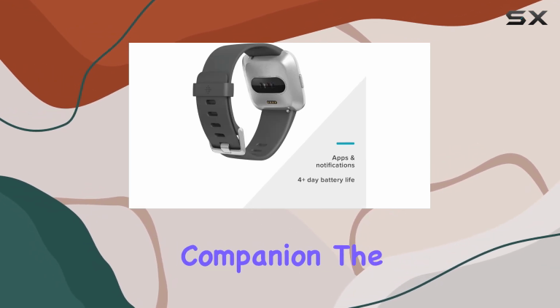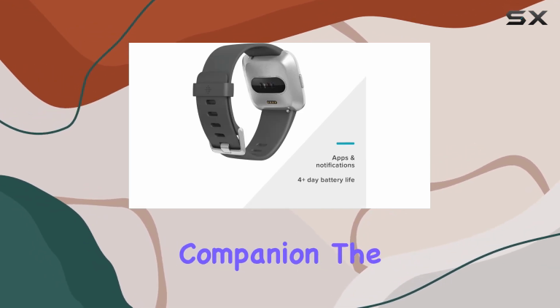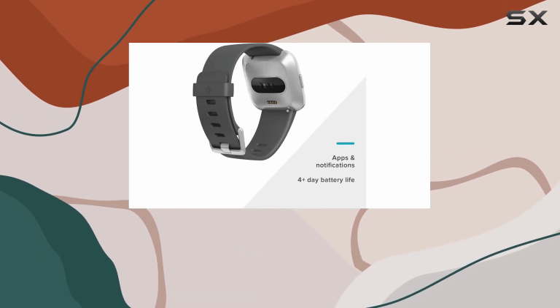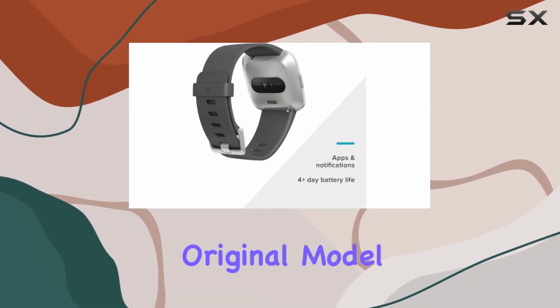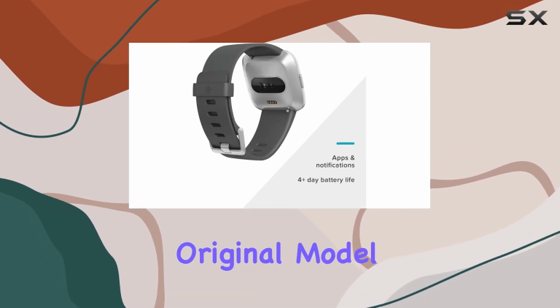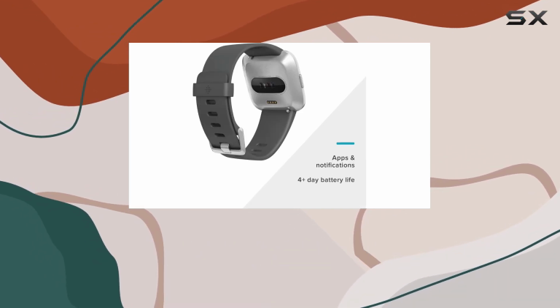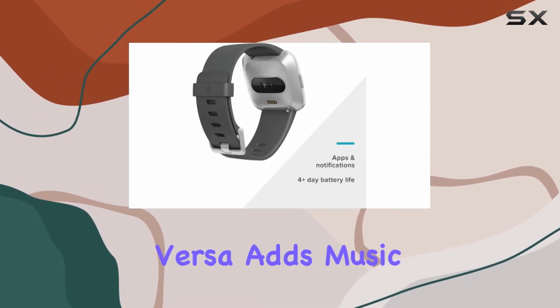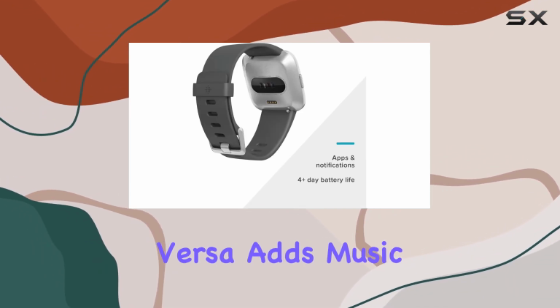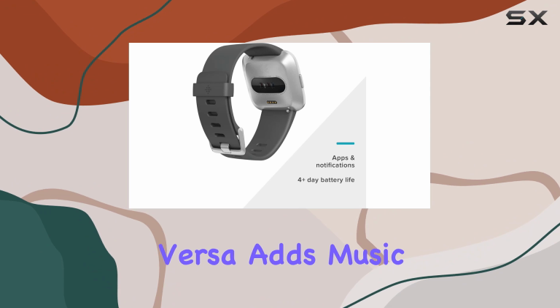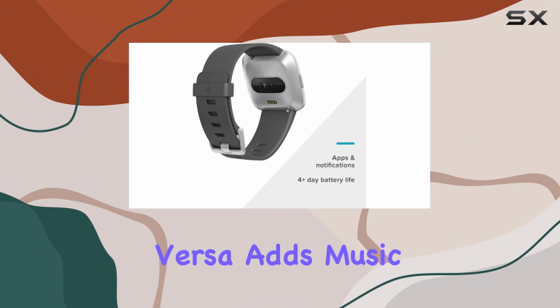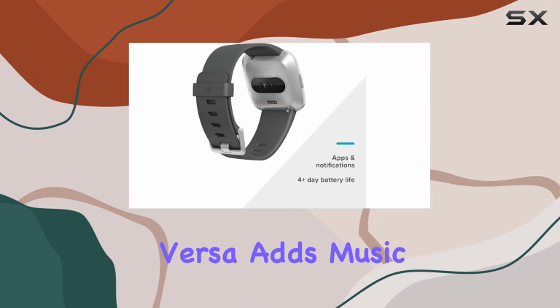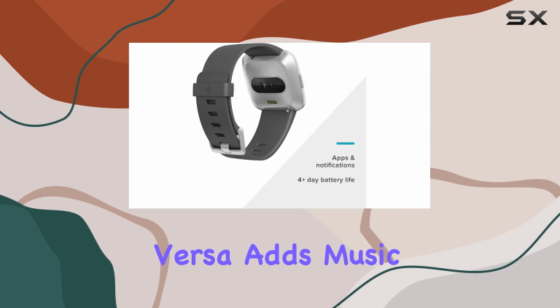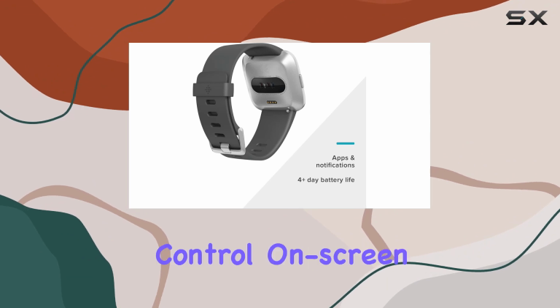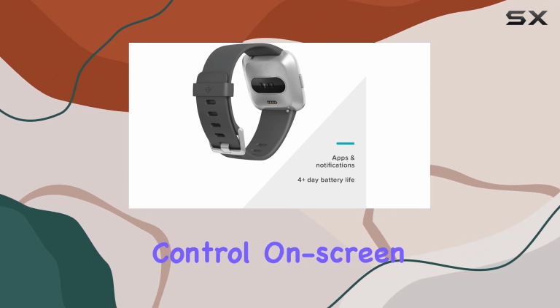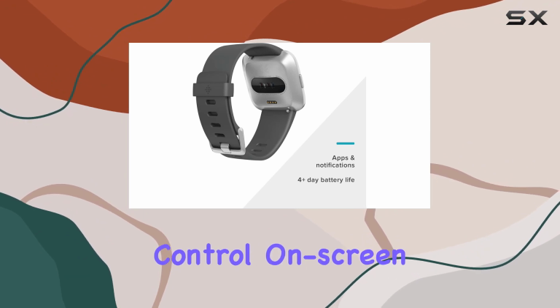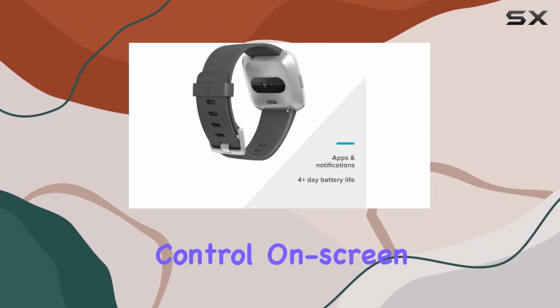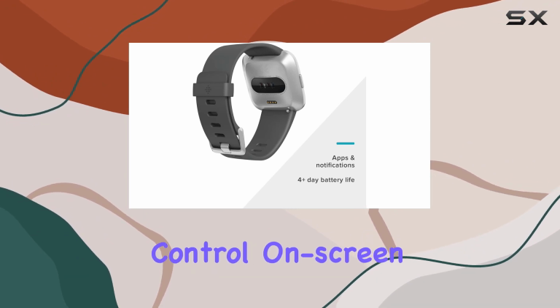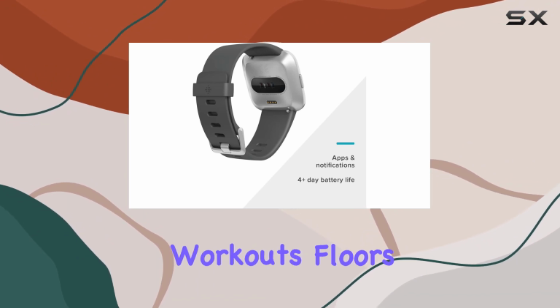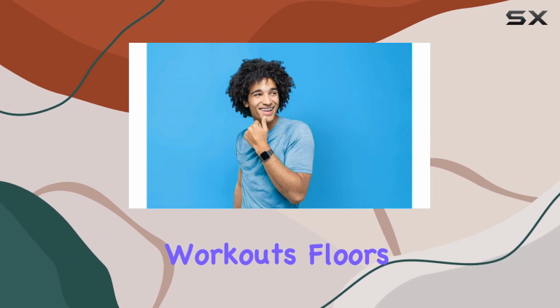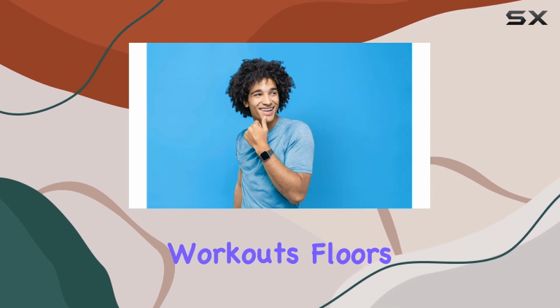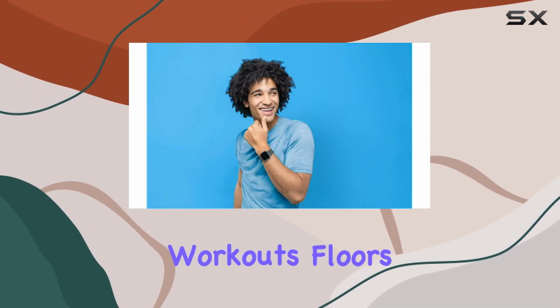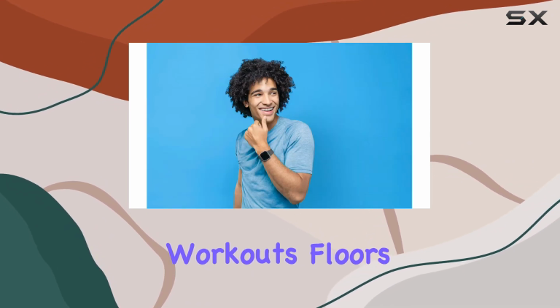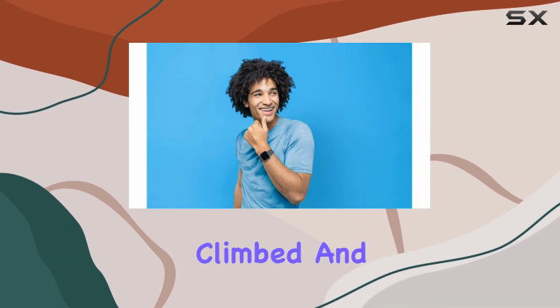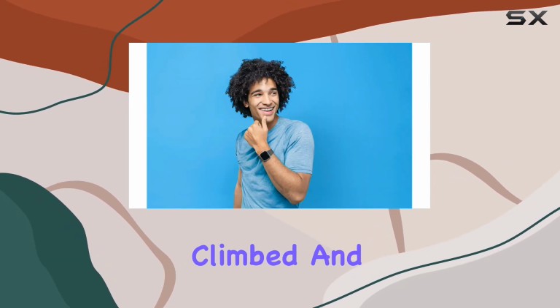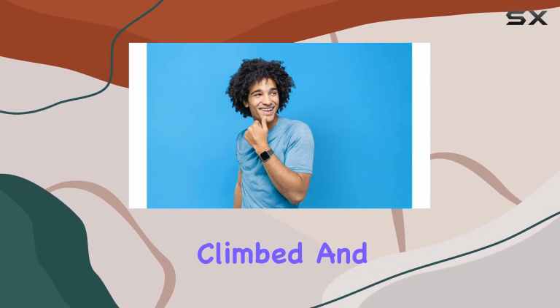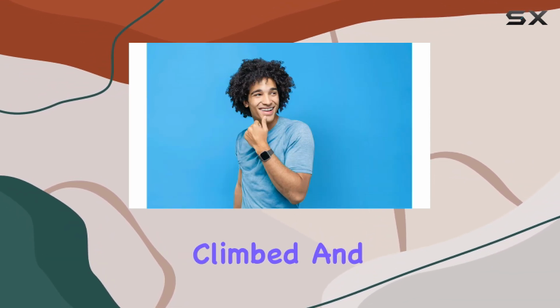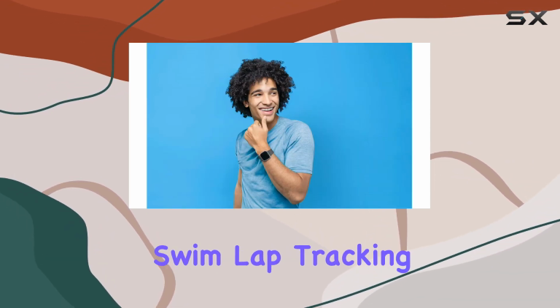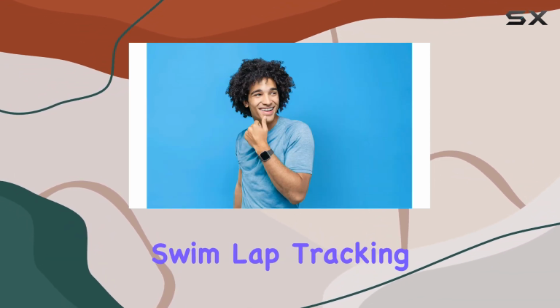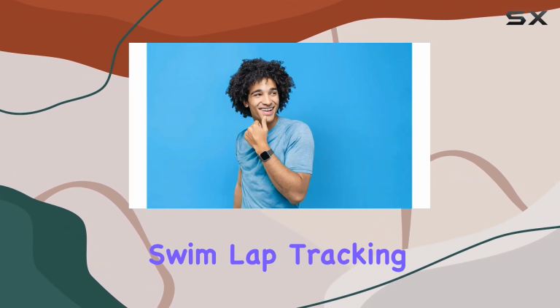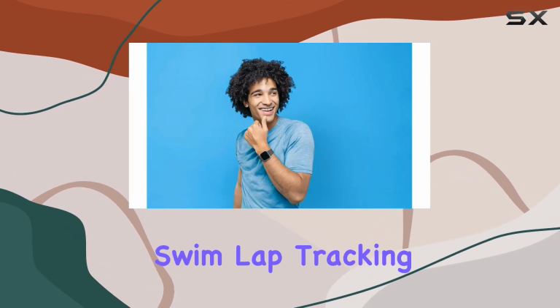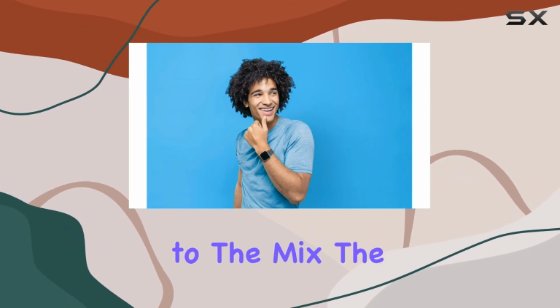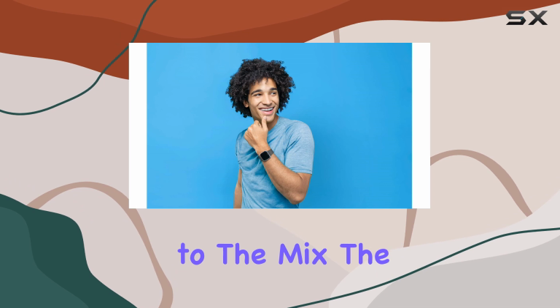The original model, Versa, adds music control, on-screen workouts, floors climbed, and swim-lap tracking to the mix.